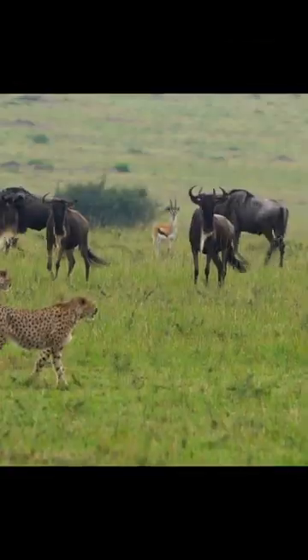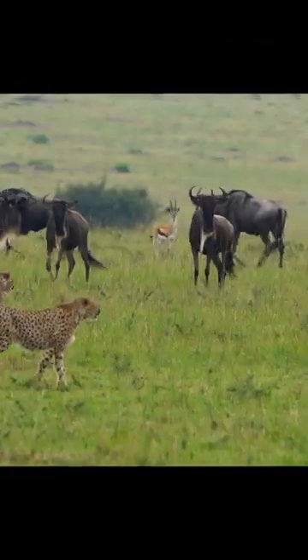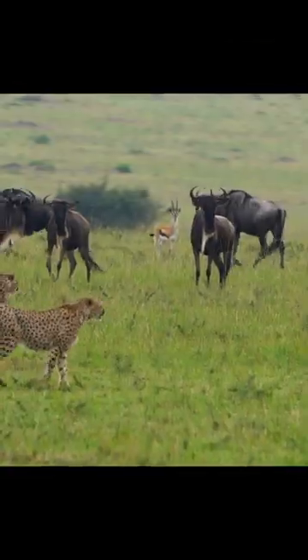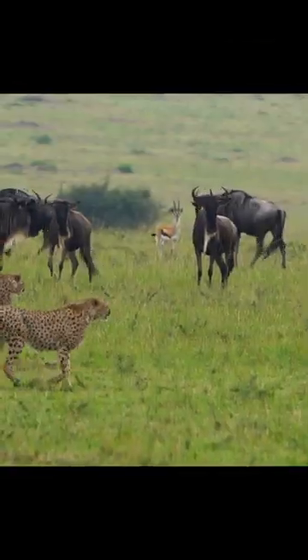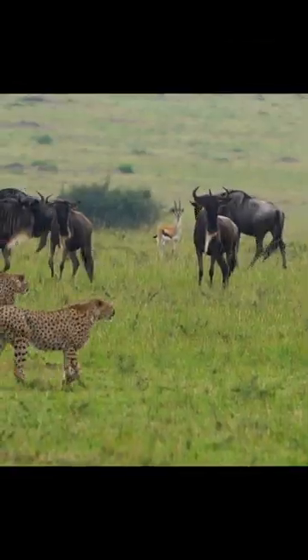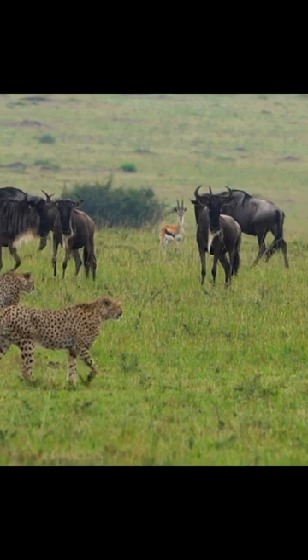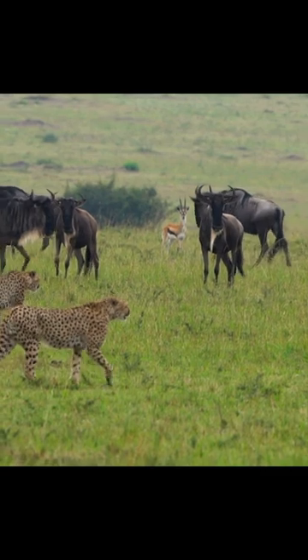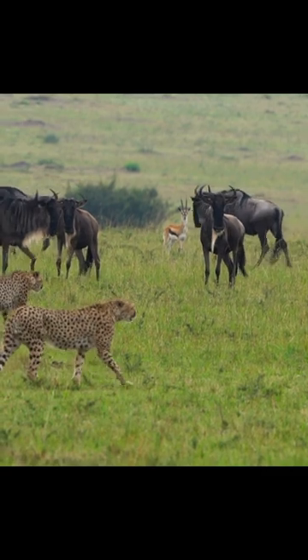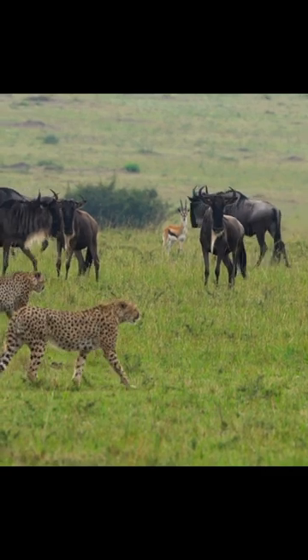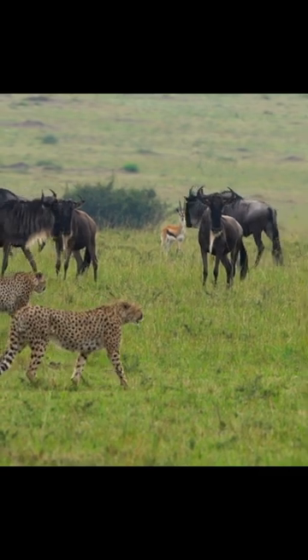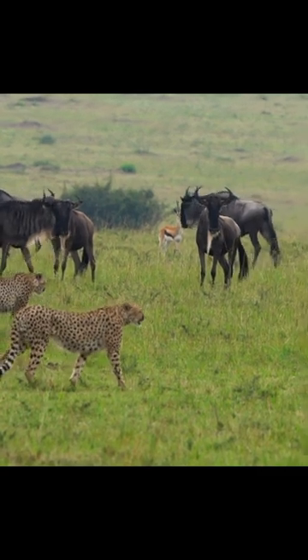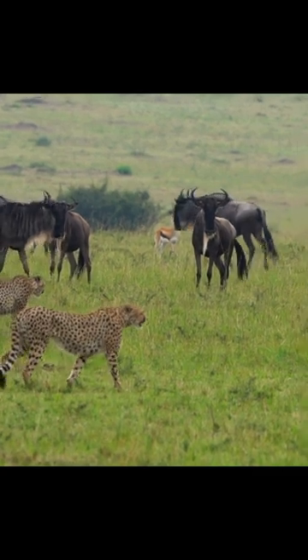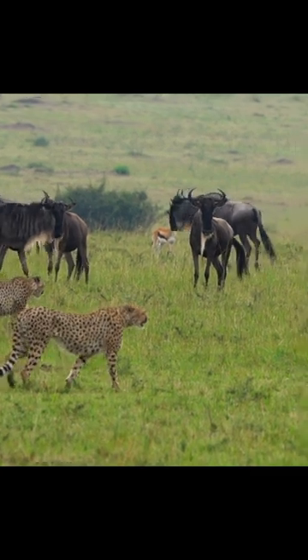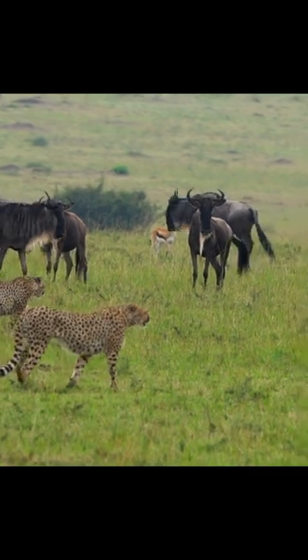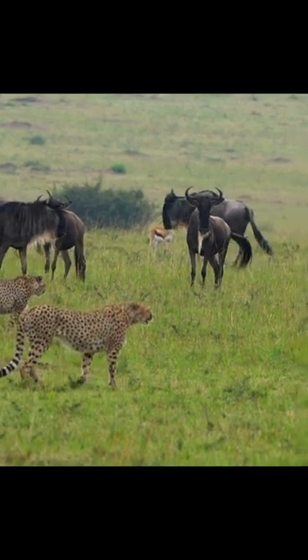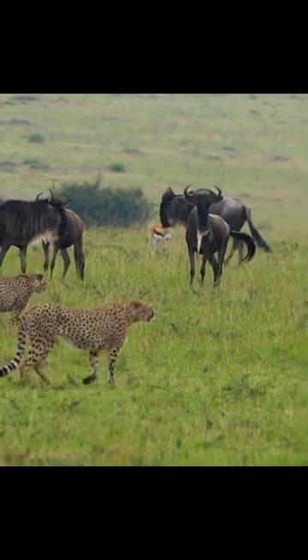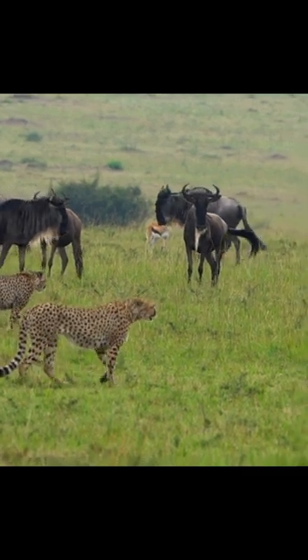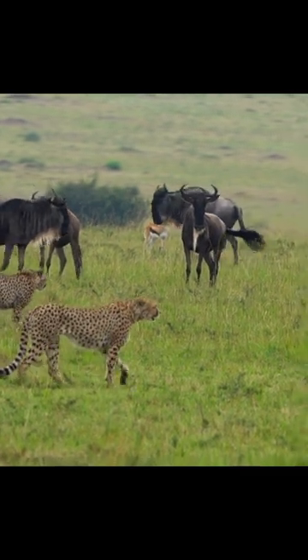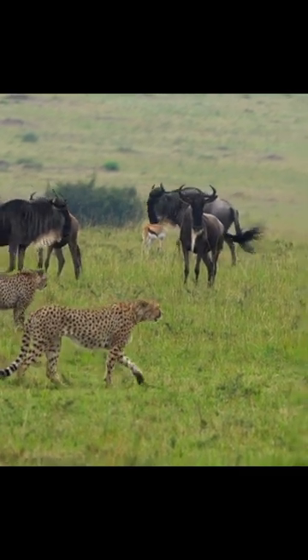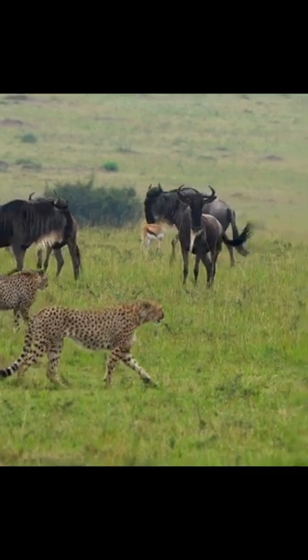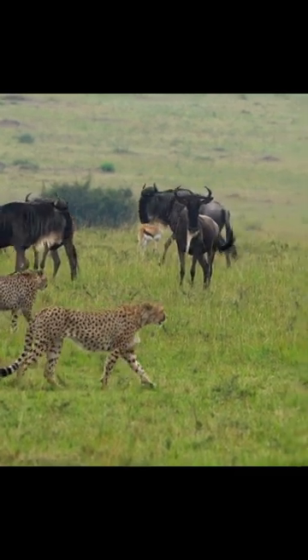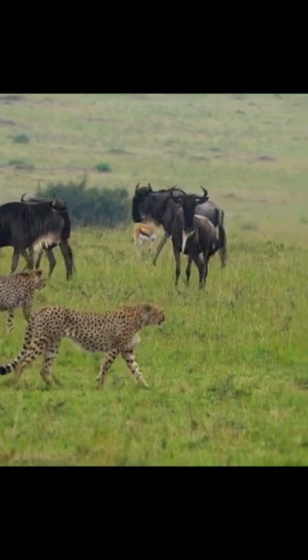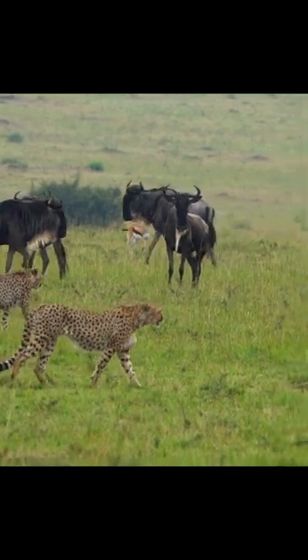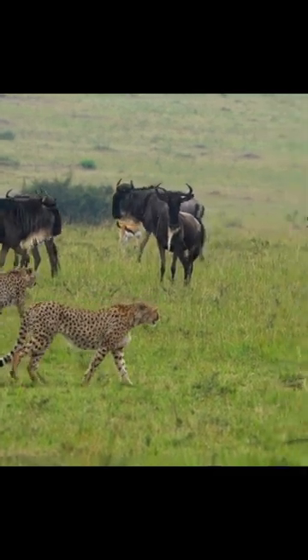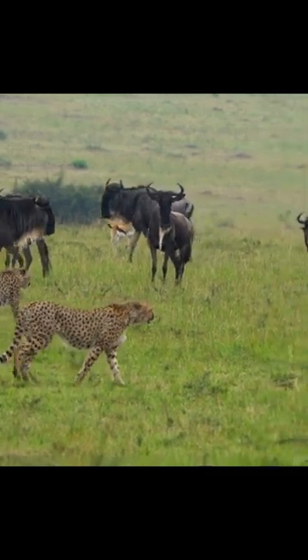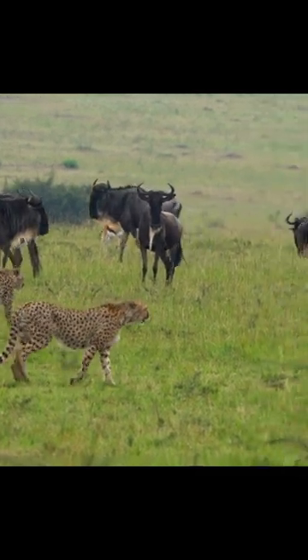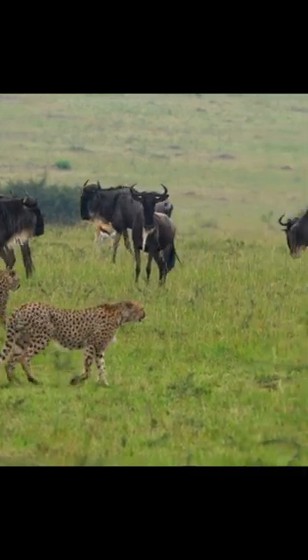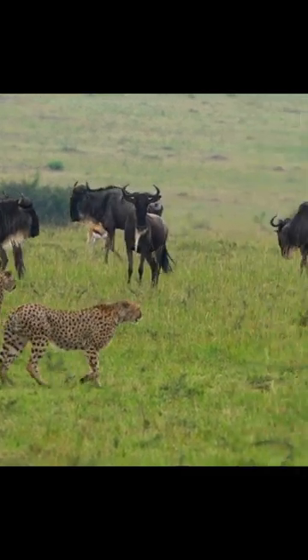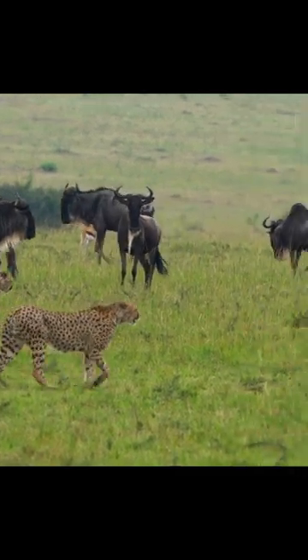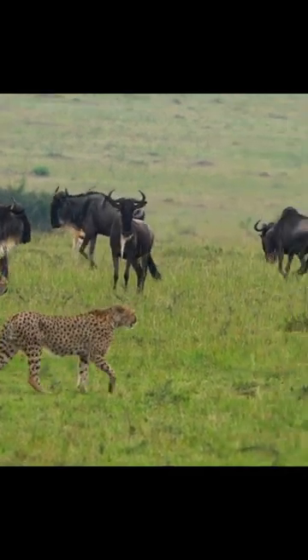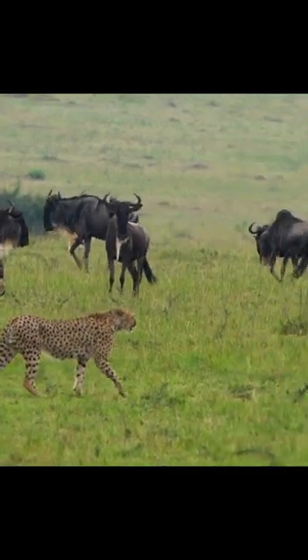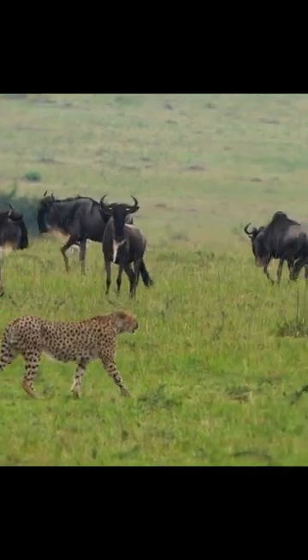Cheetahs usually hunt small to medium-sized preys such as ungulates, gazelles, and antelopes.